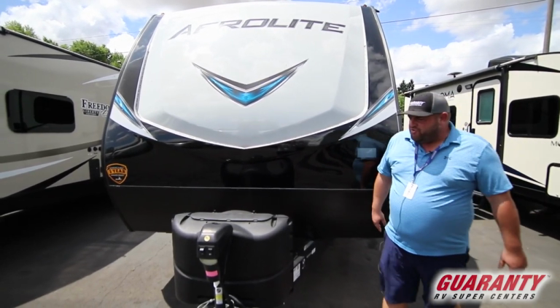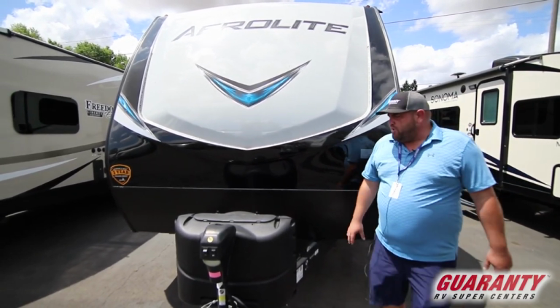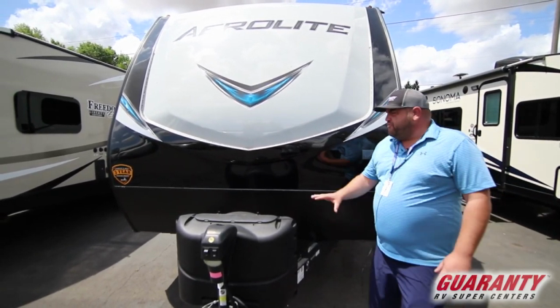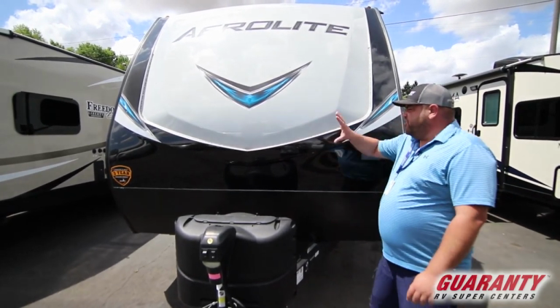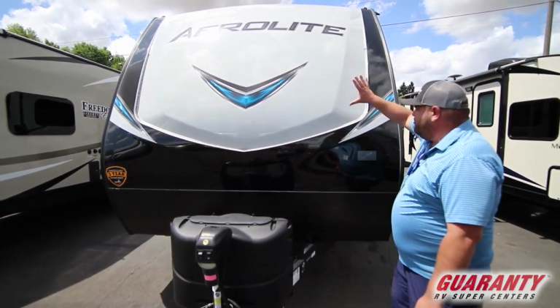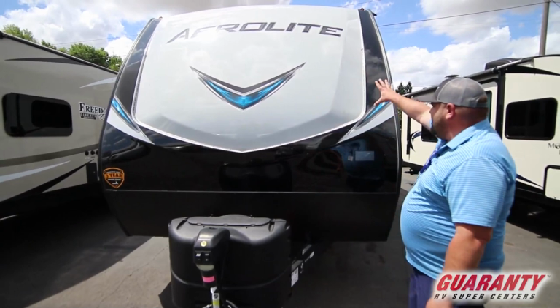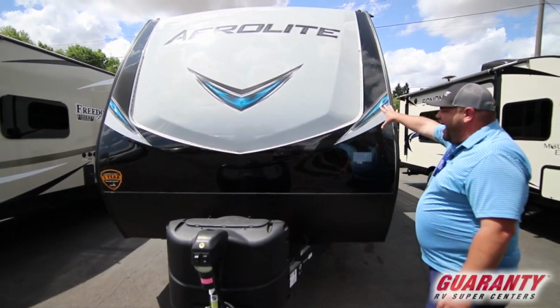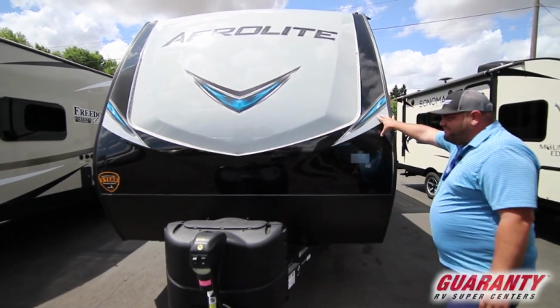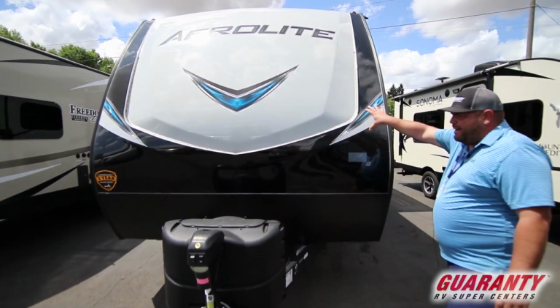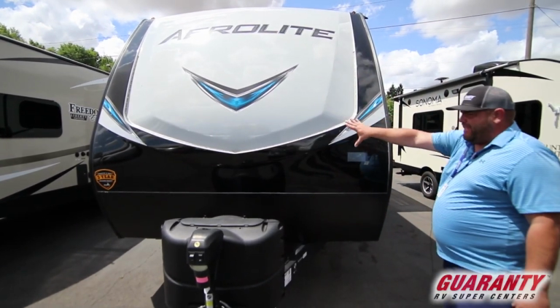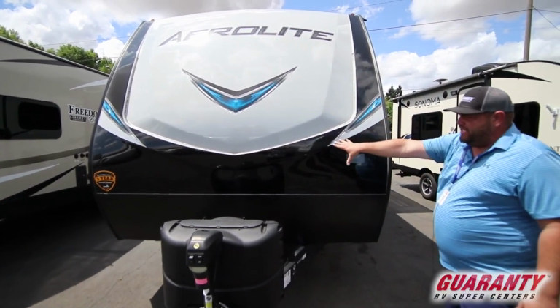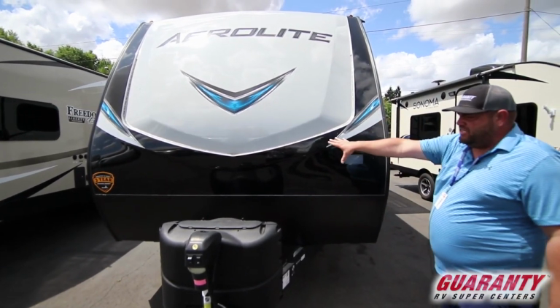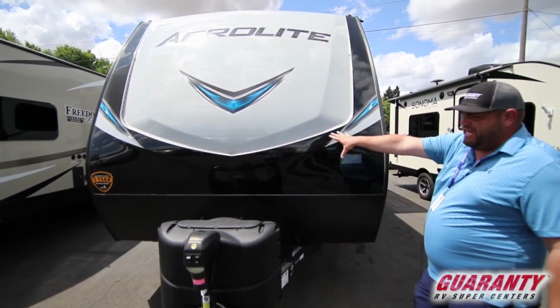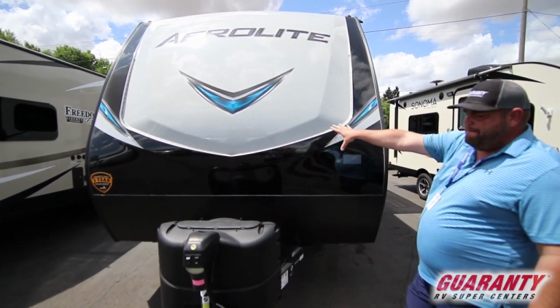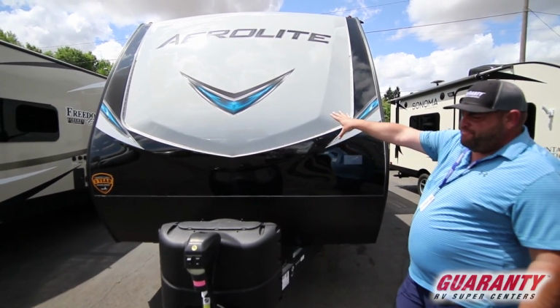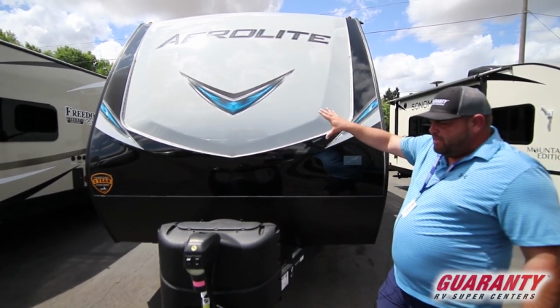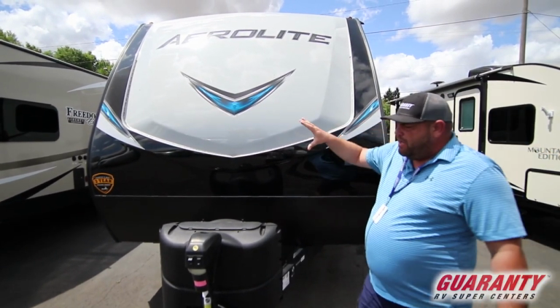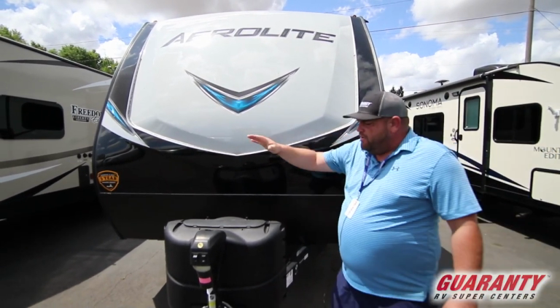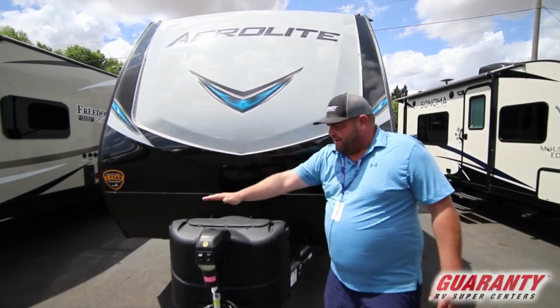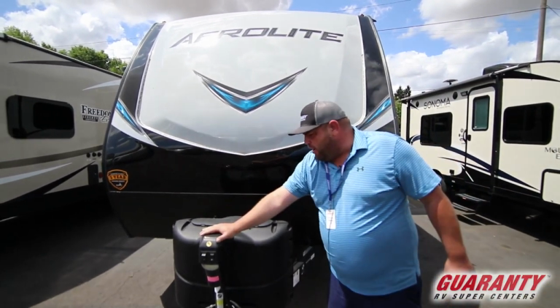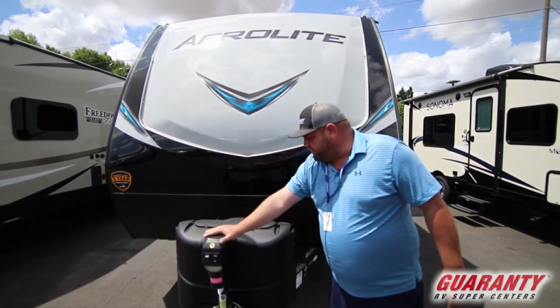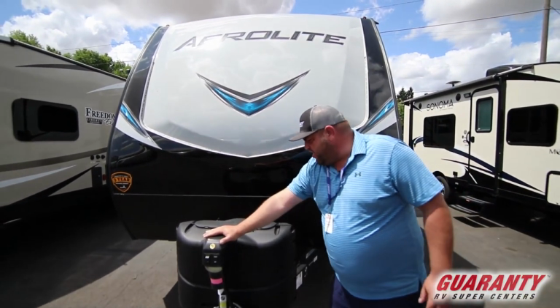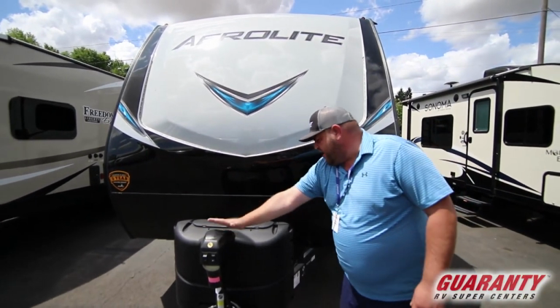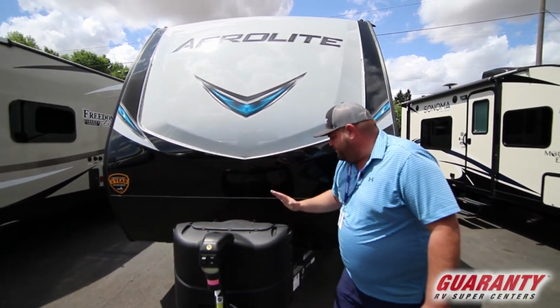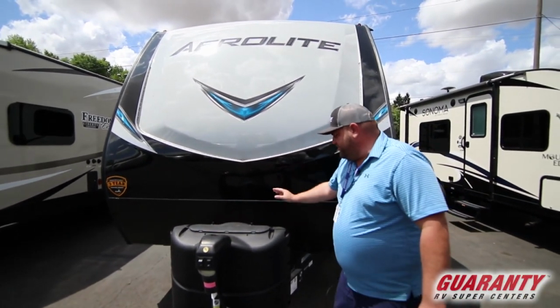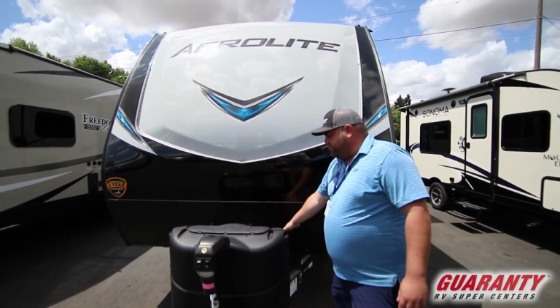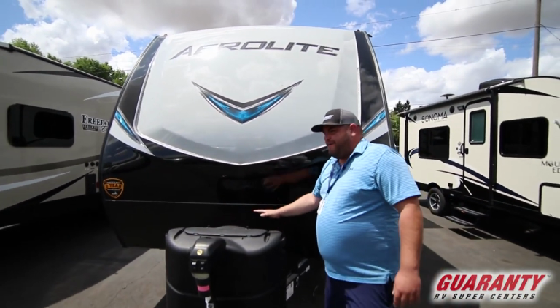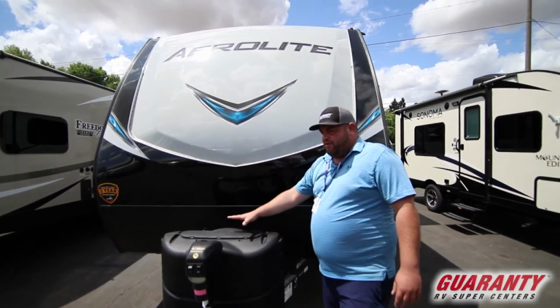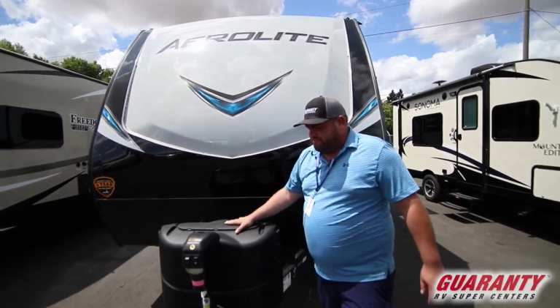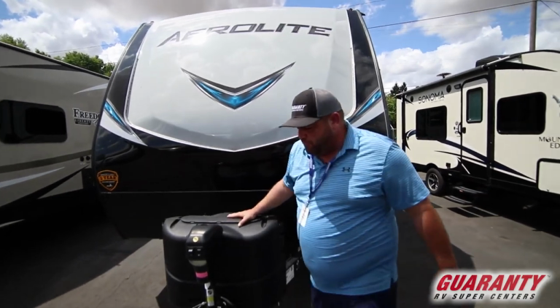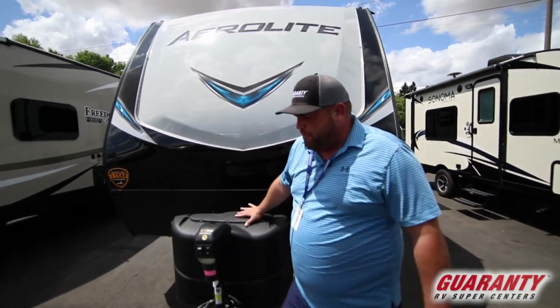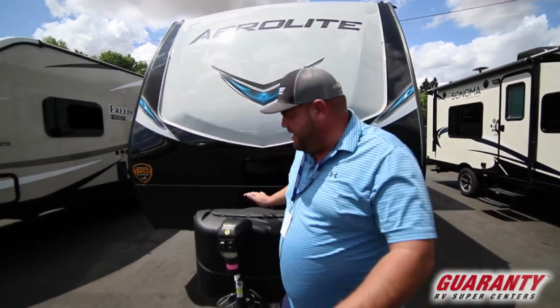One of the first things you're going to notice is it's got a half cap with LED lighting. It's got a power front tongue jack, a place to put two batteries and fill propane.